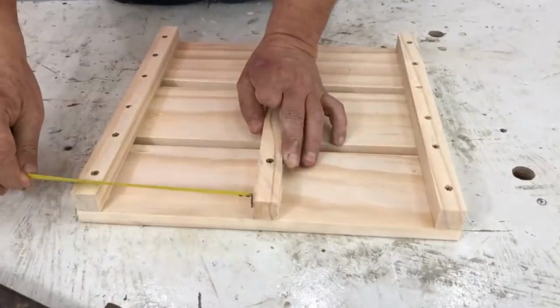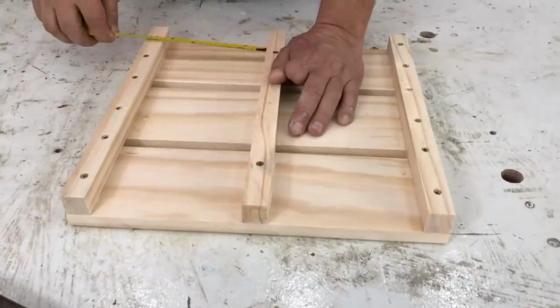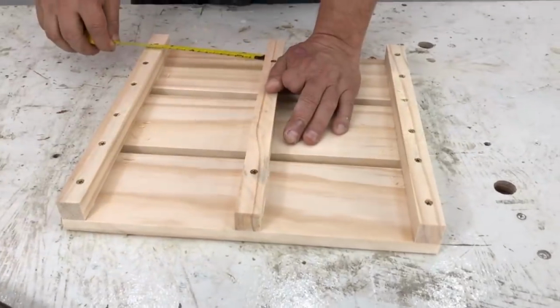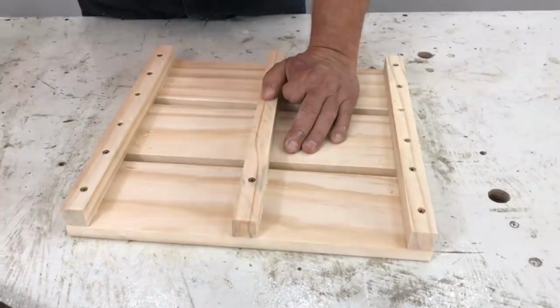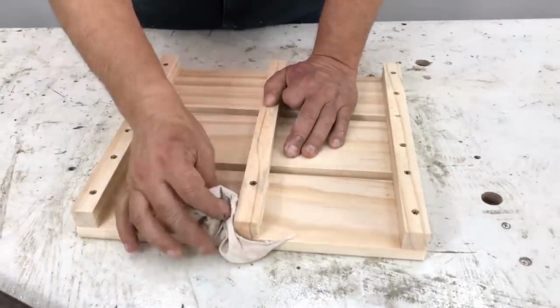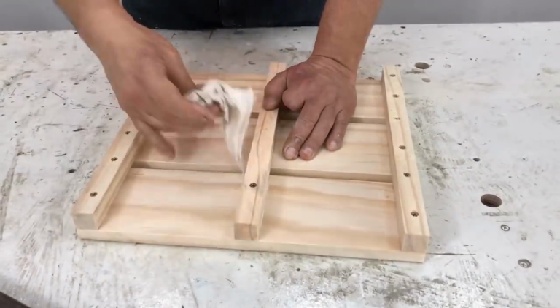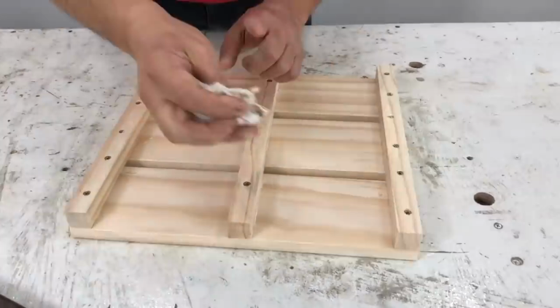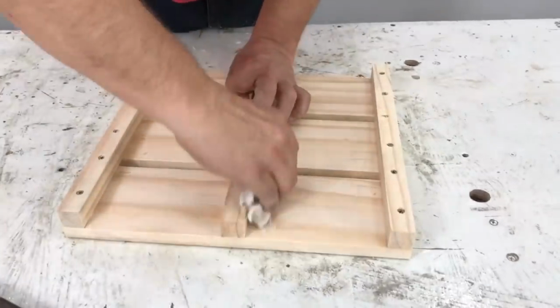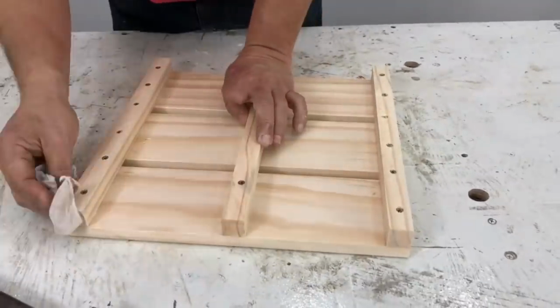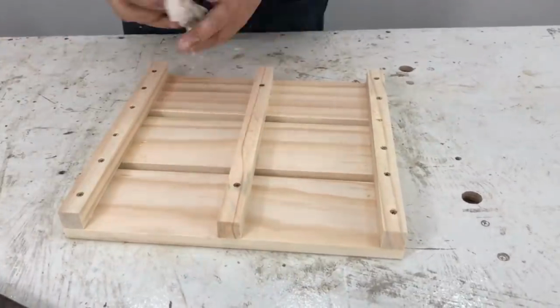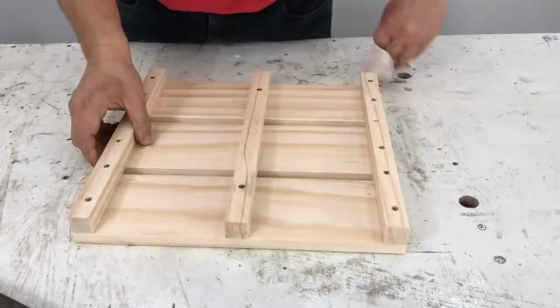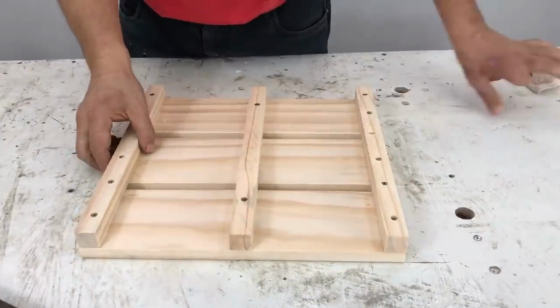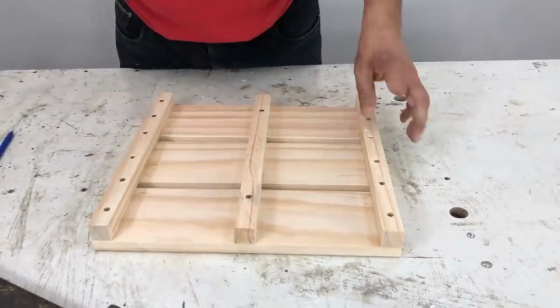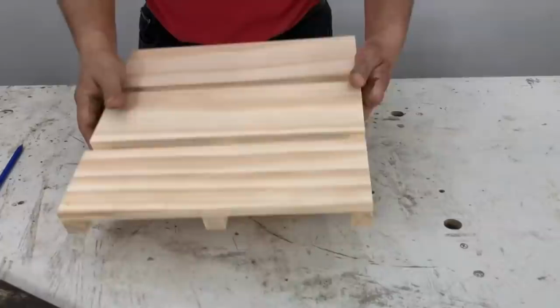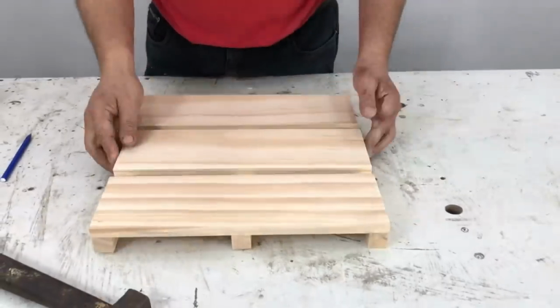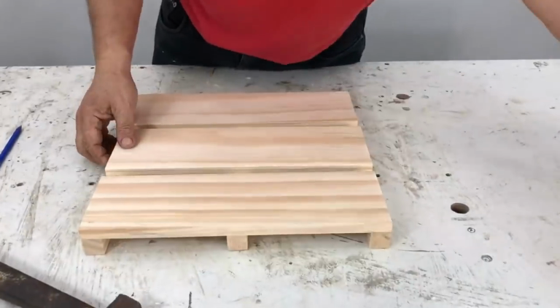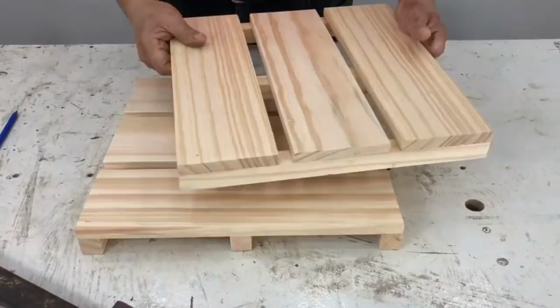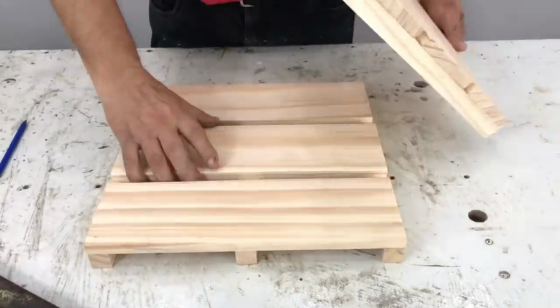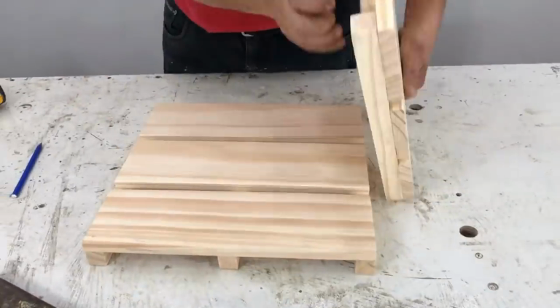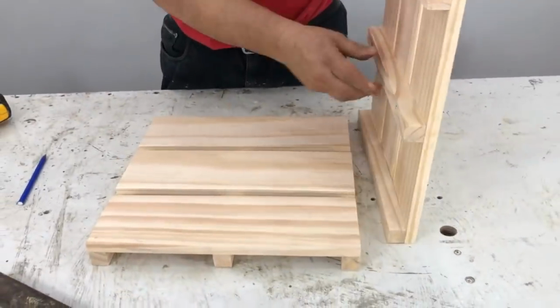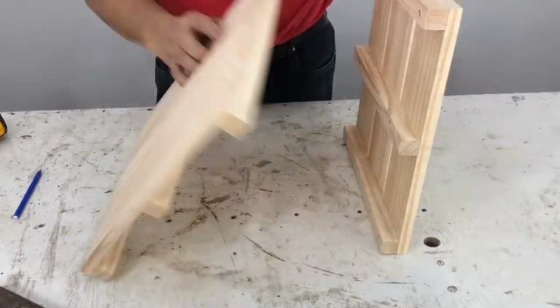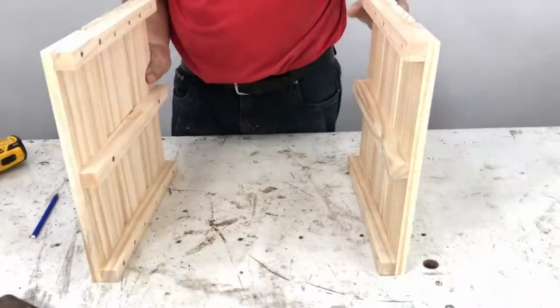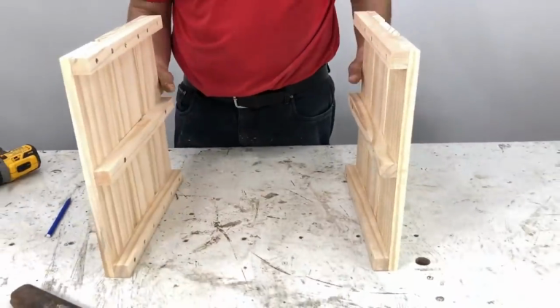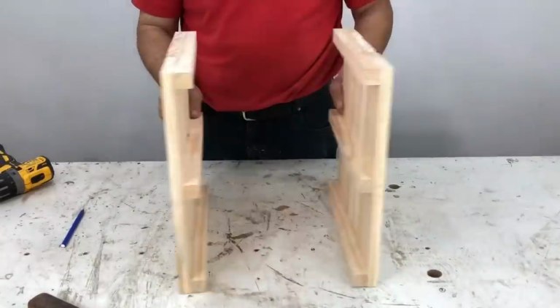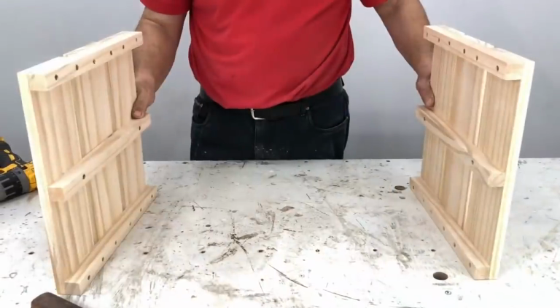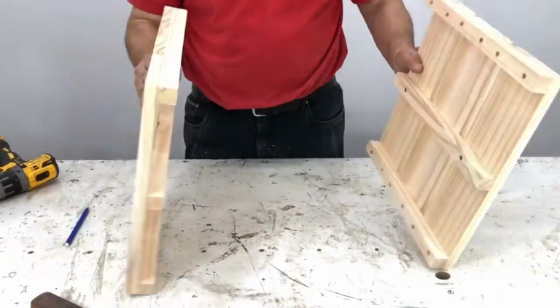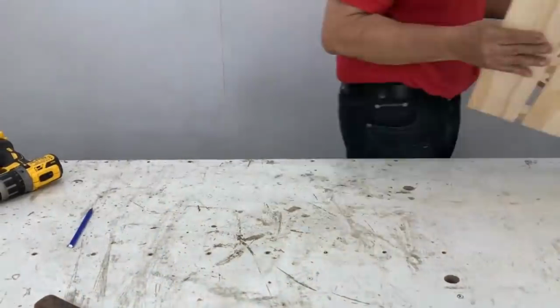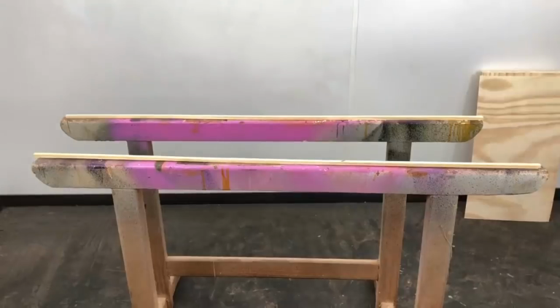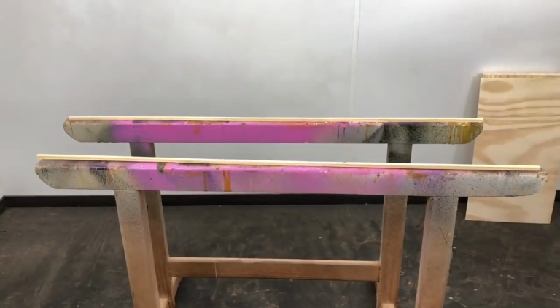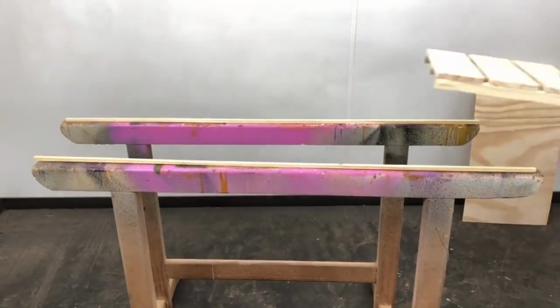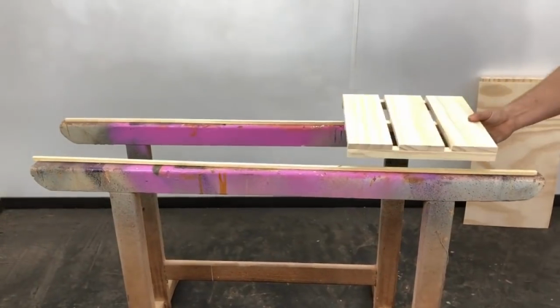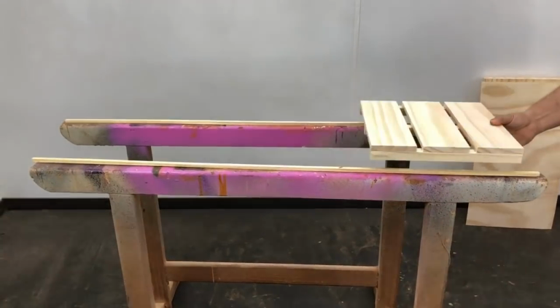I verify the measurement there. I show you that I already have the other side assembled.